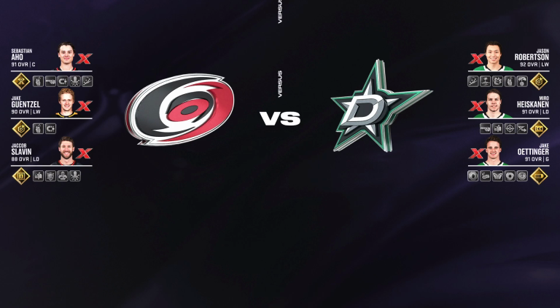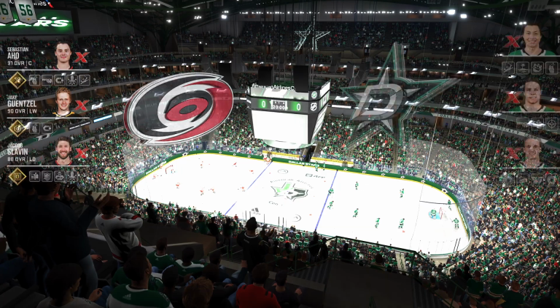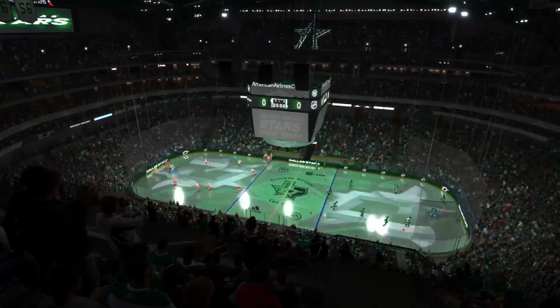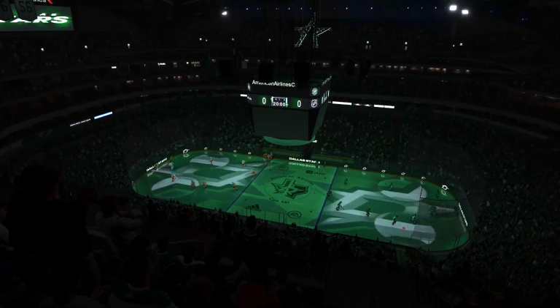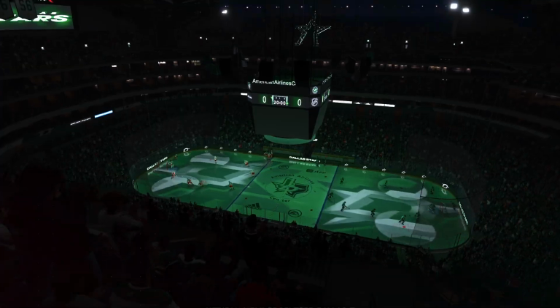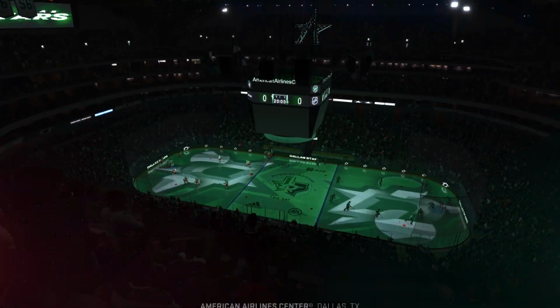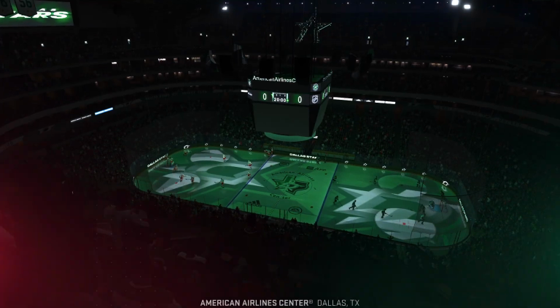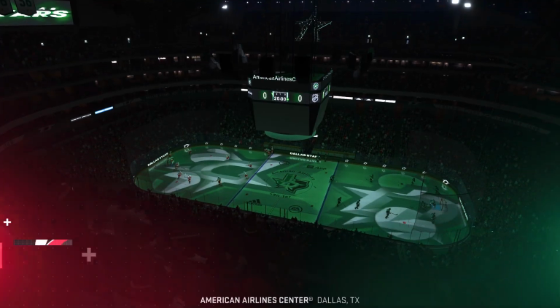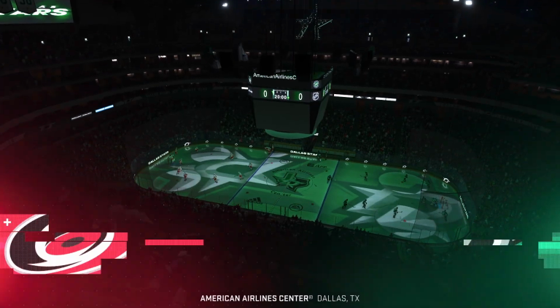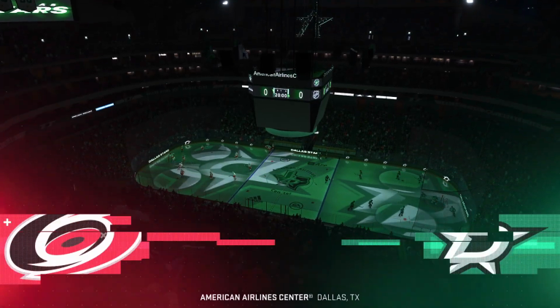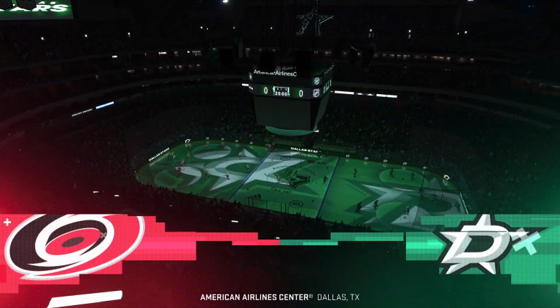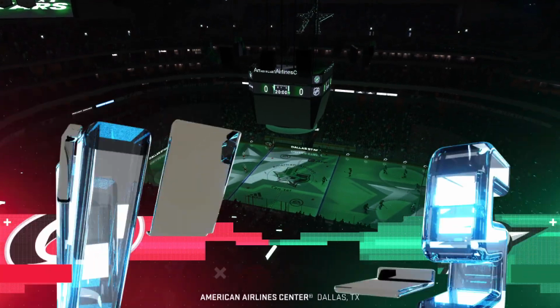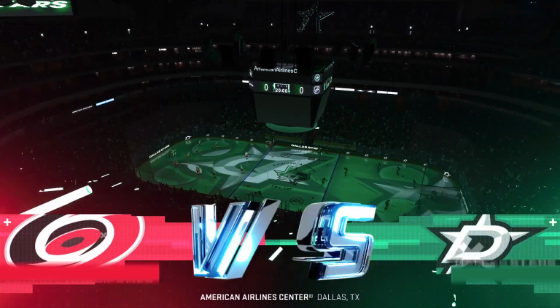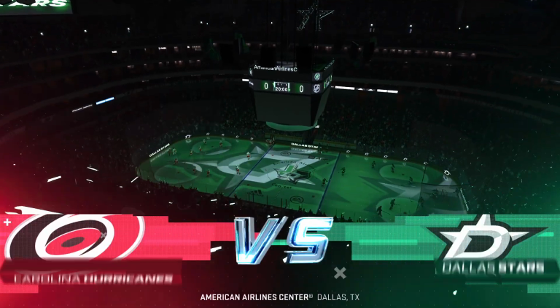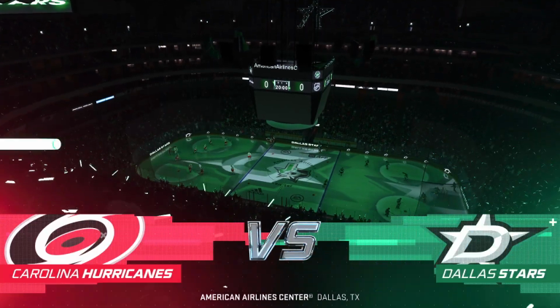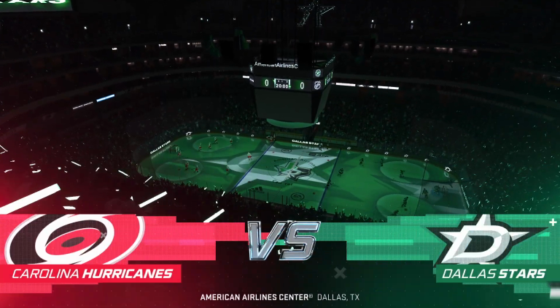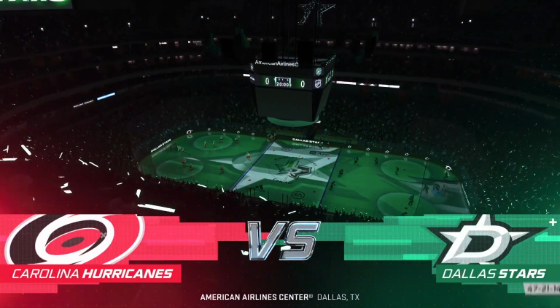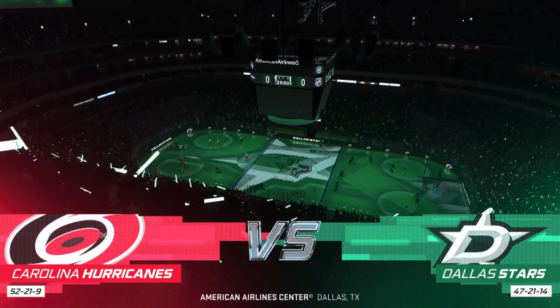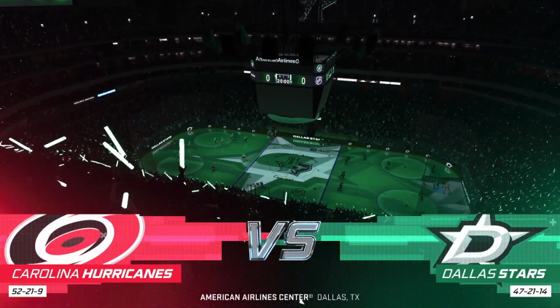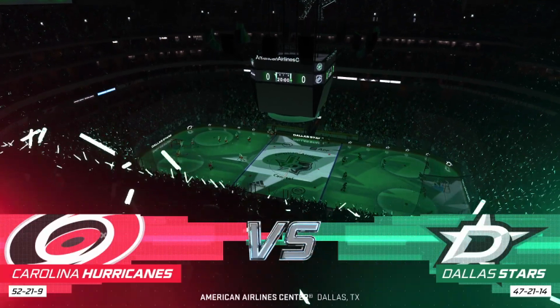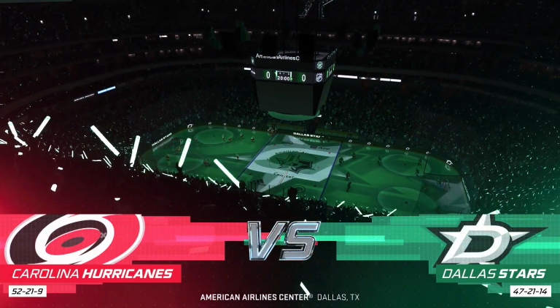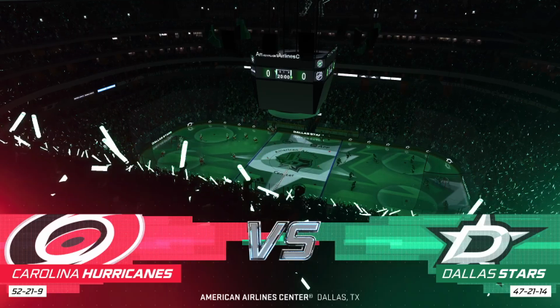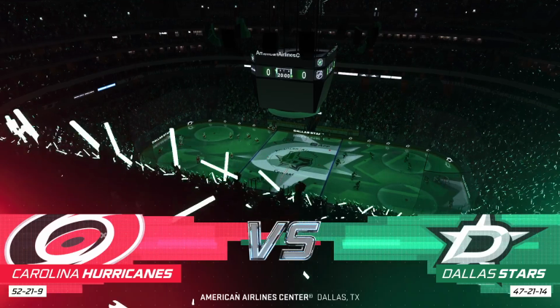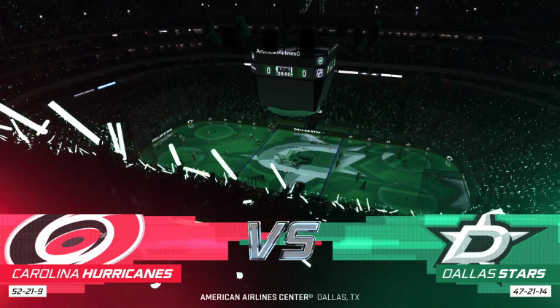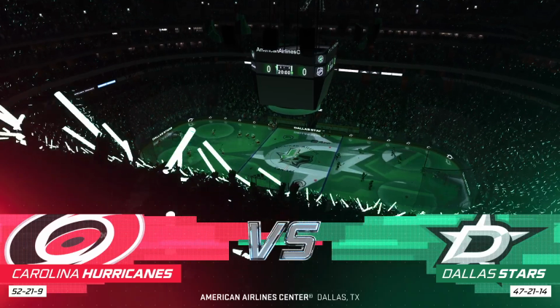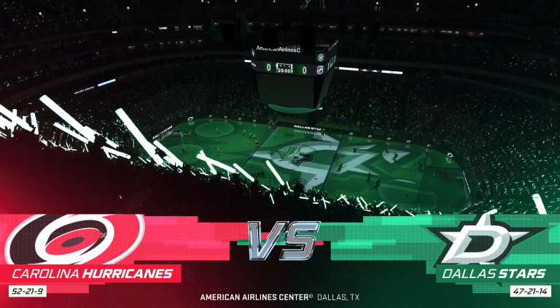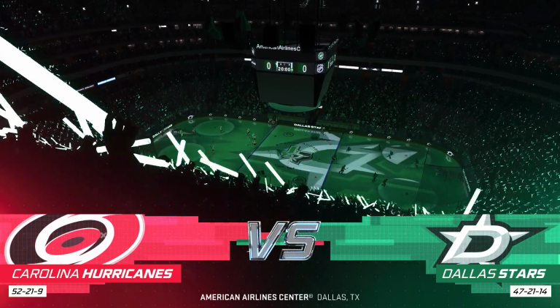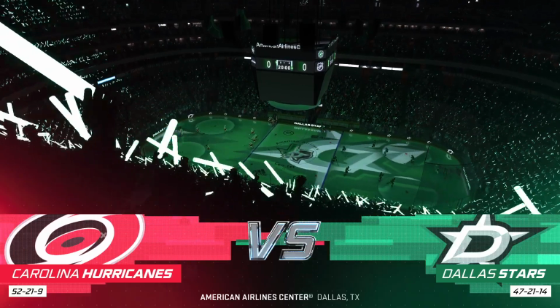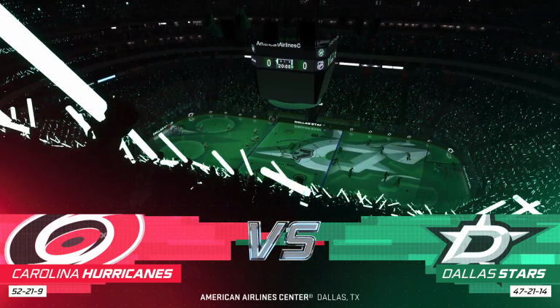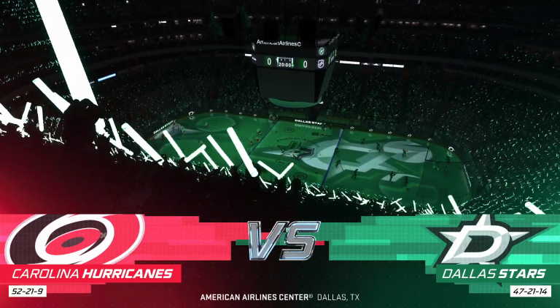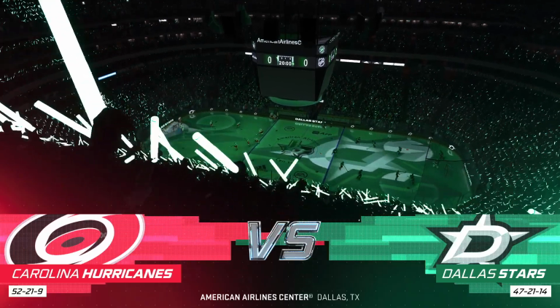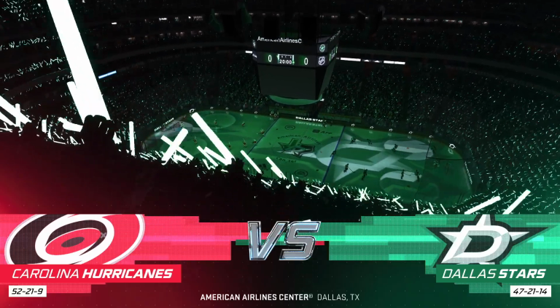Hi everybody, James Sobalski for EA Sports. Welcome to Dallas, the home of the 1999 Stanley Cup champion Stars.